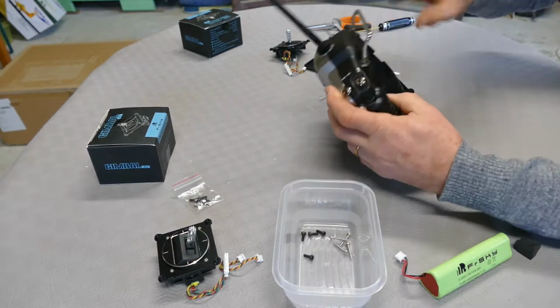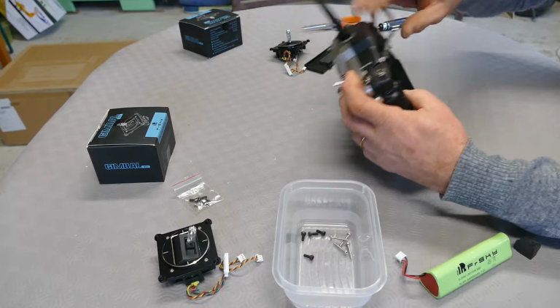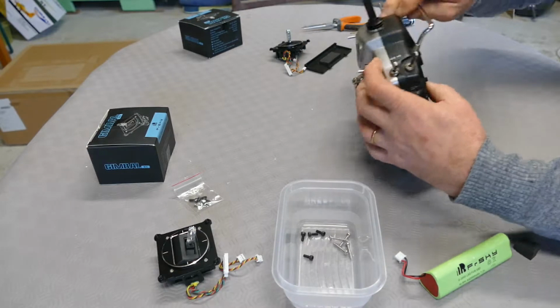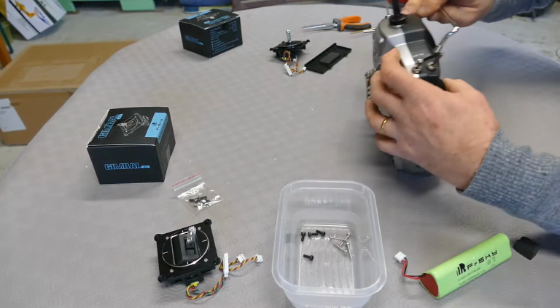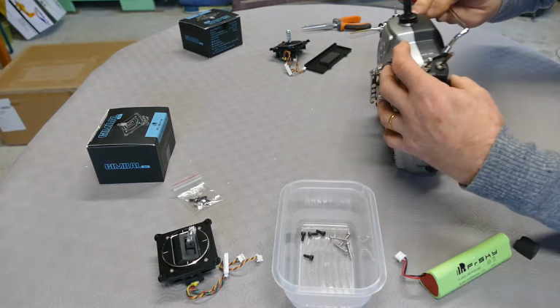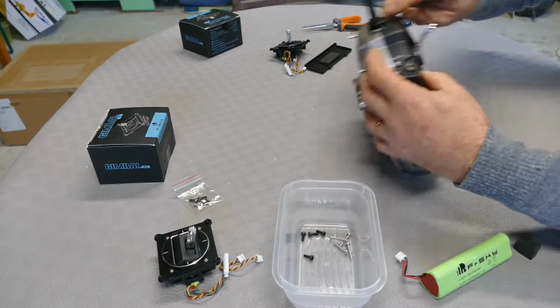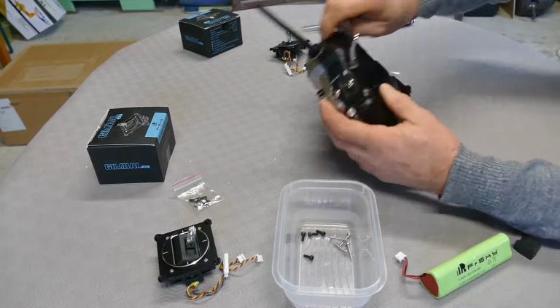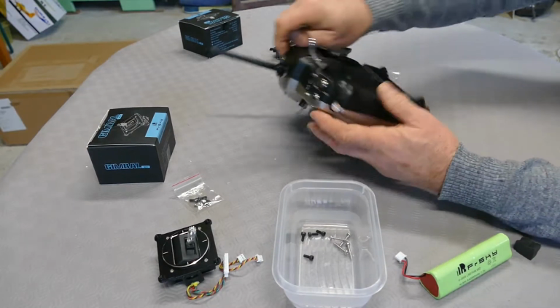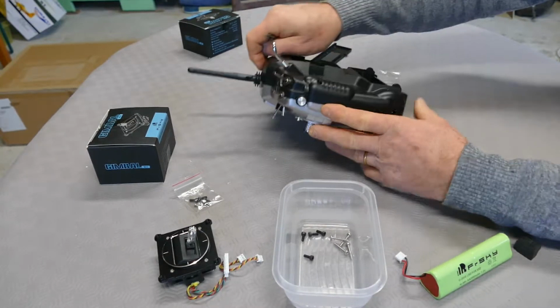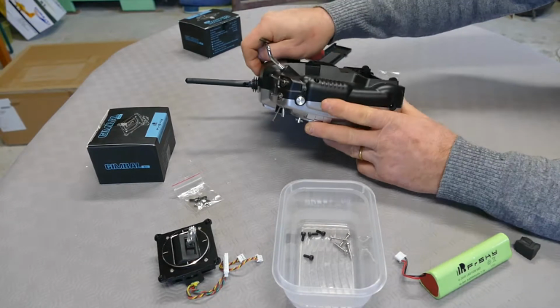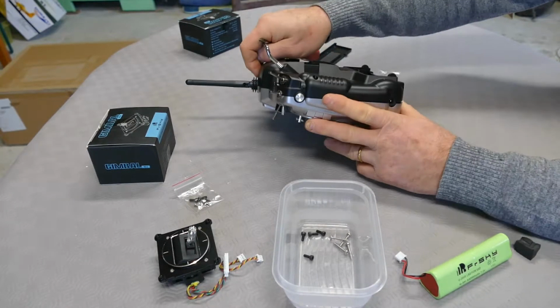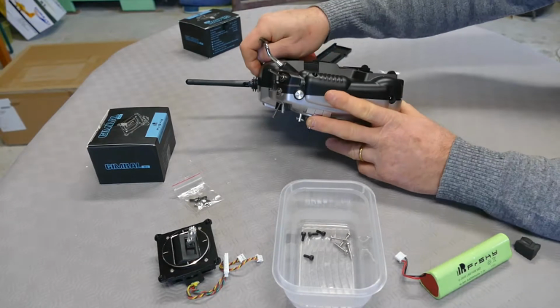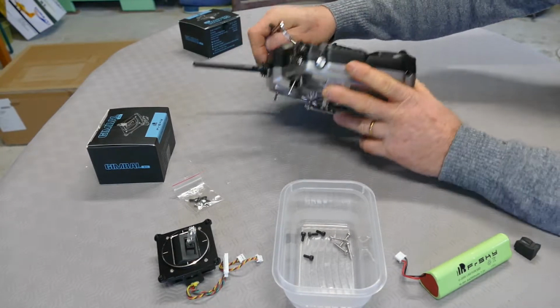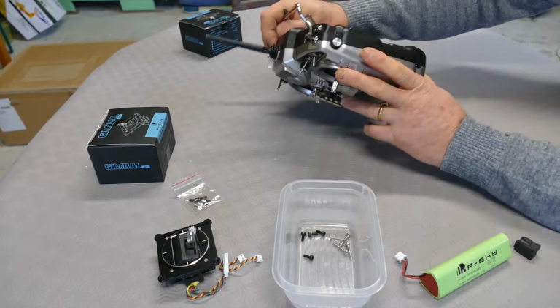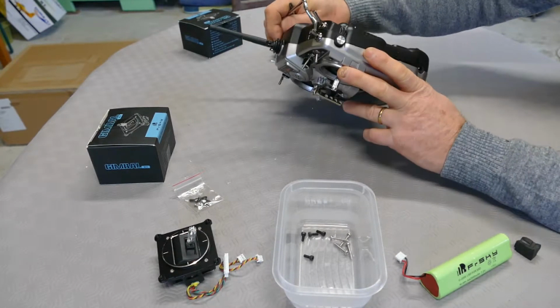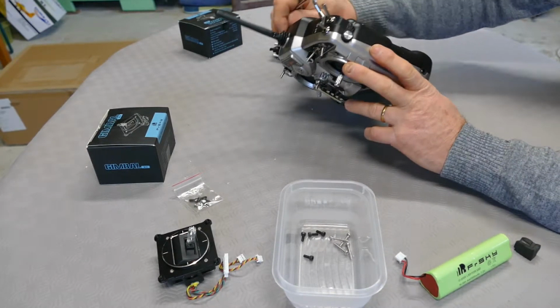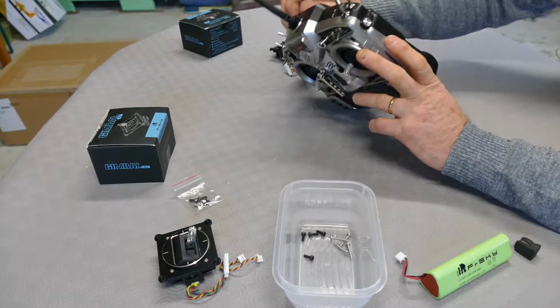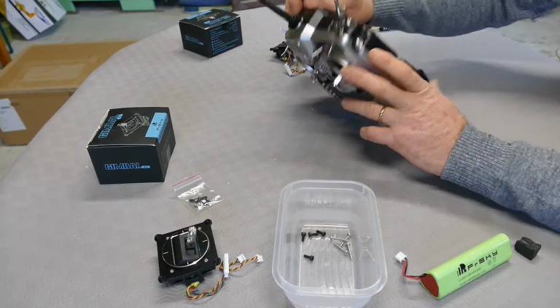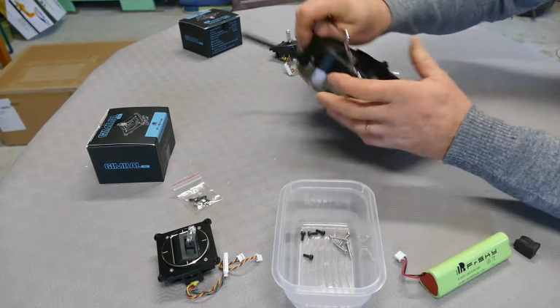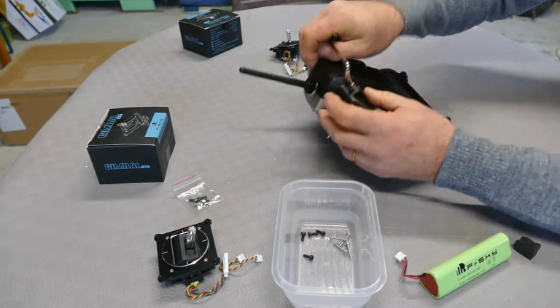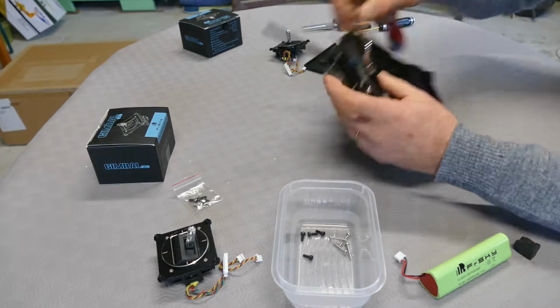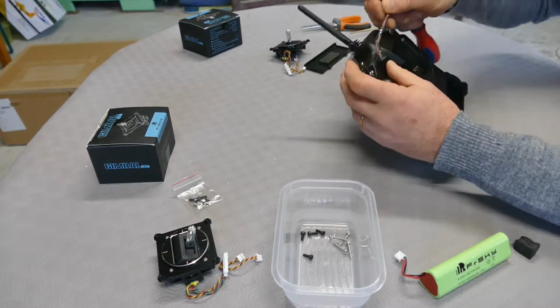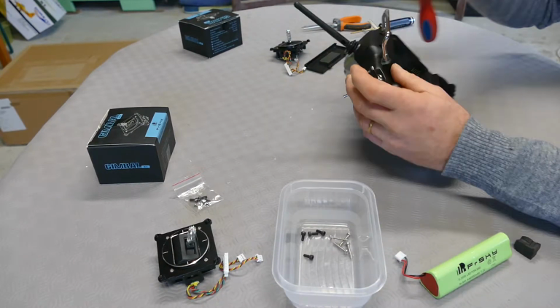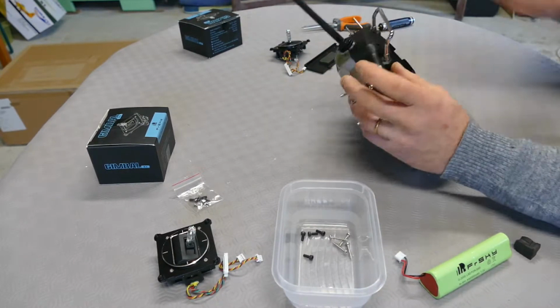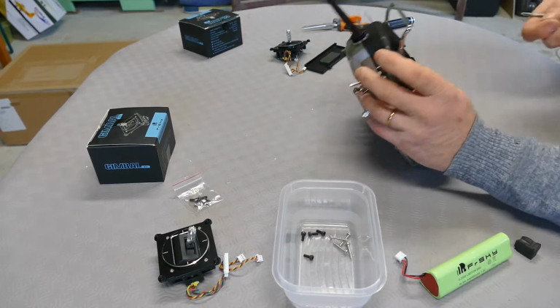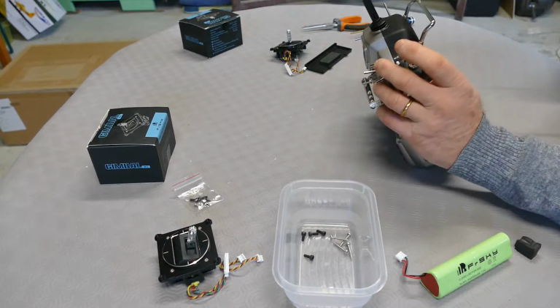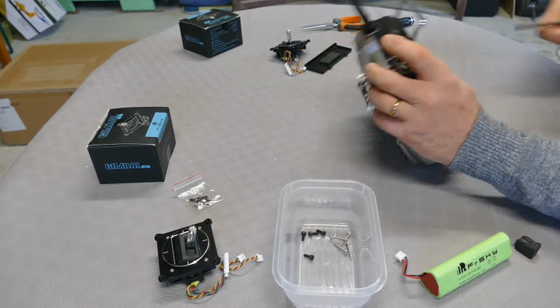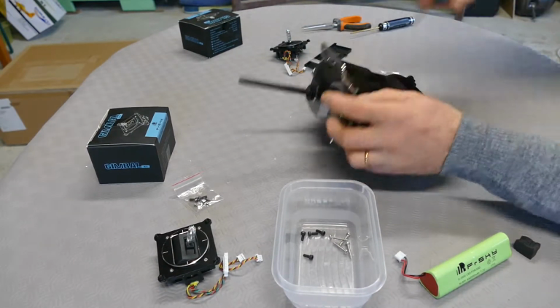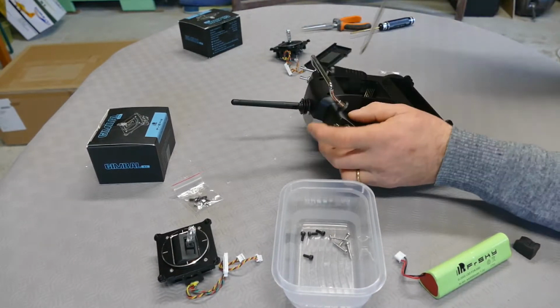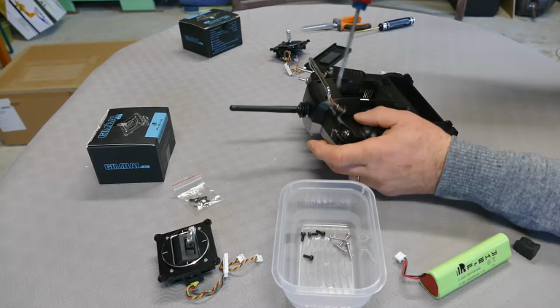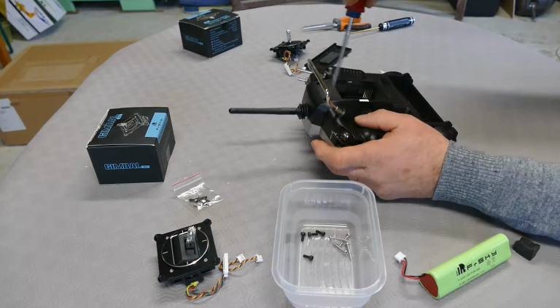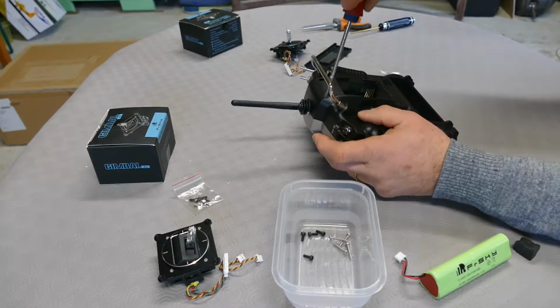And the two remaining screws — here, in the top.